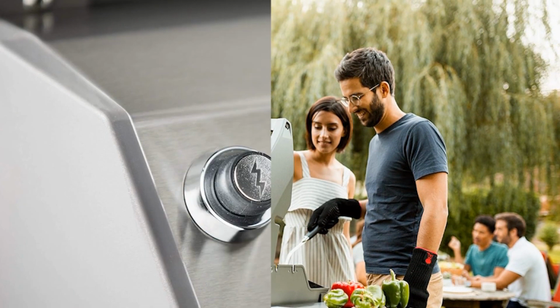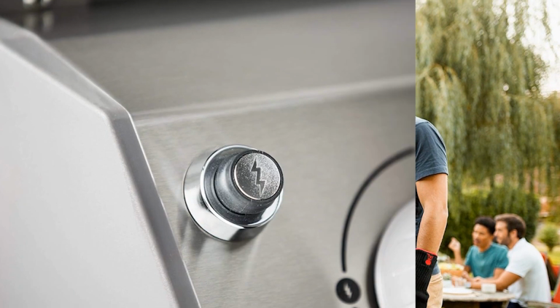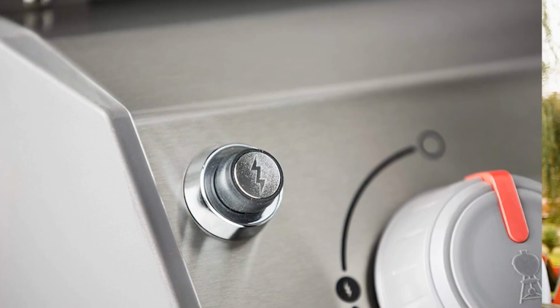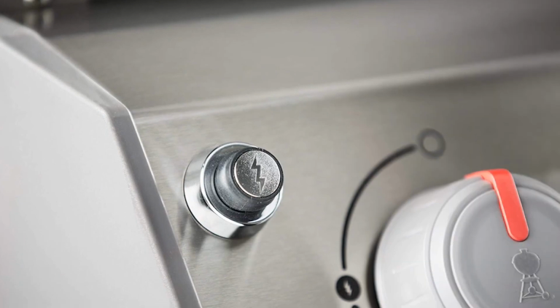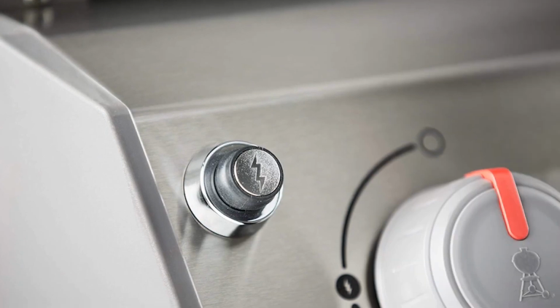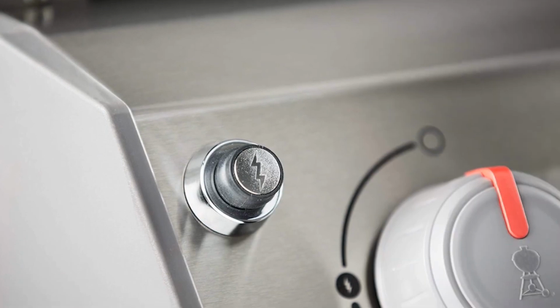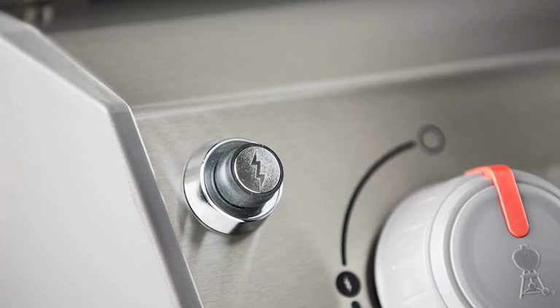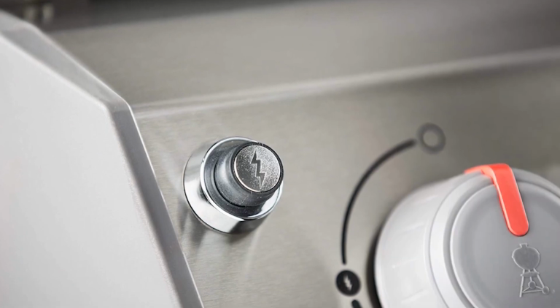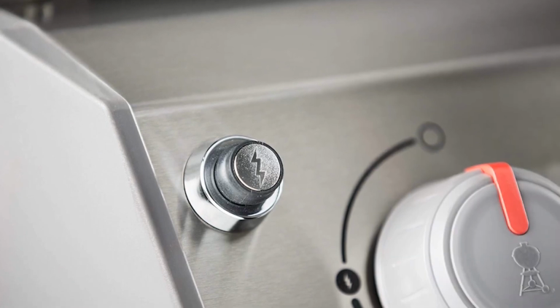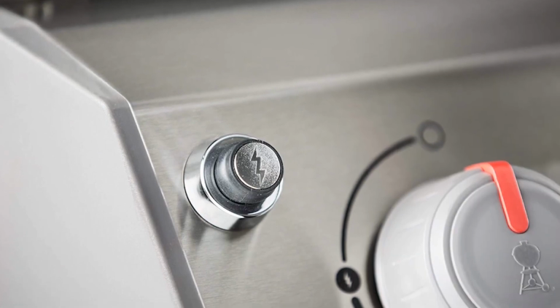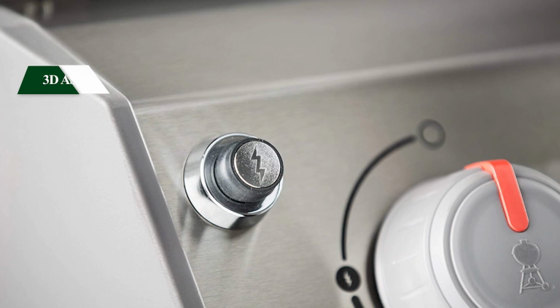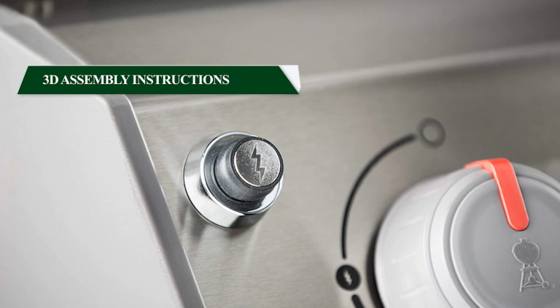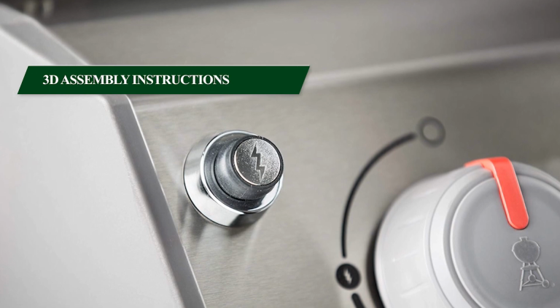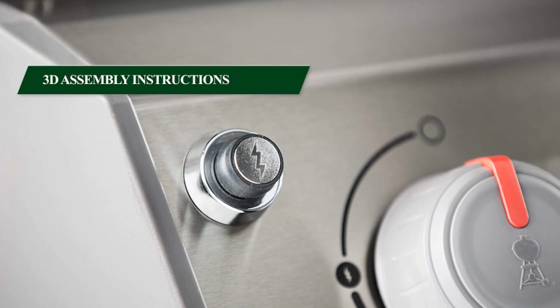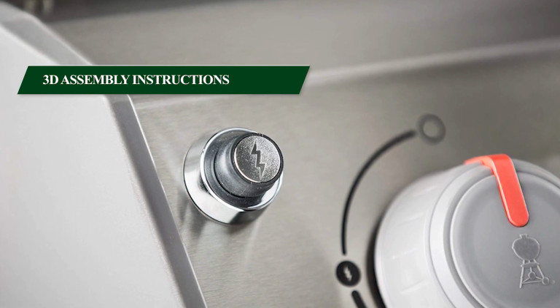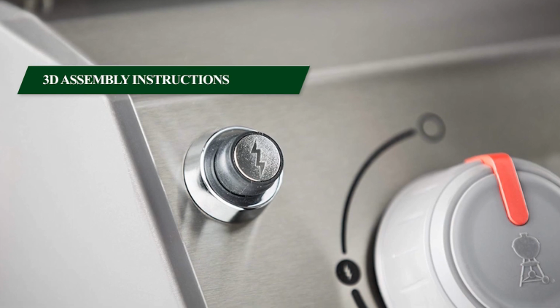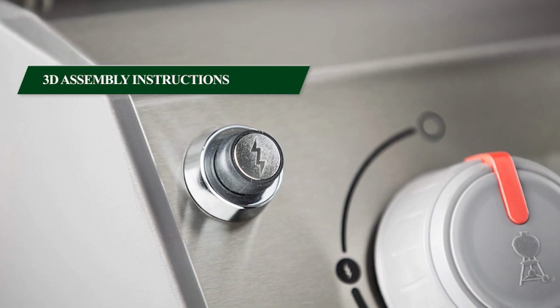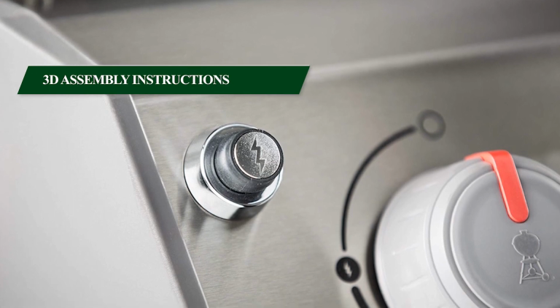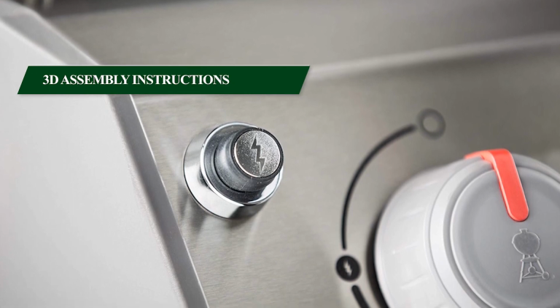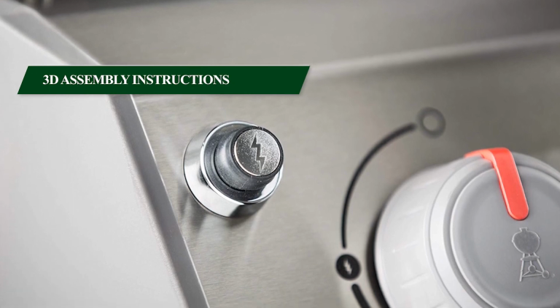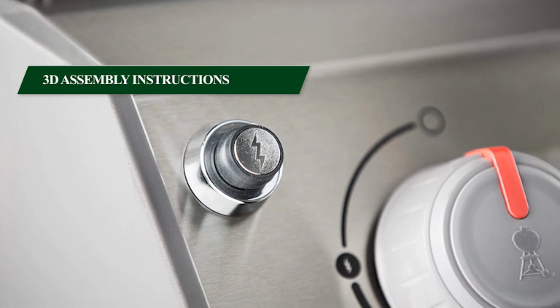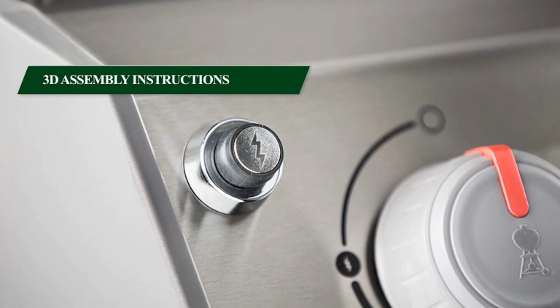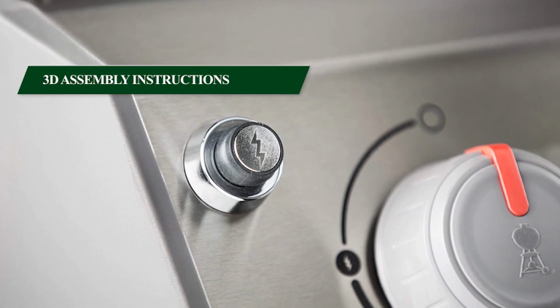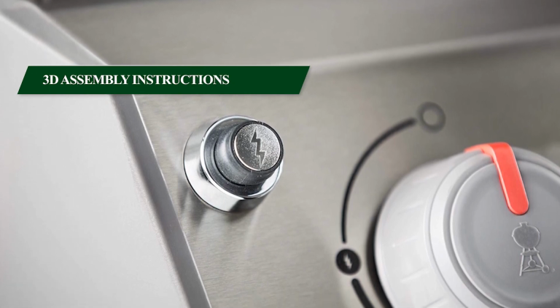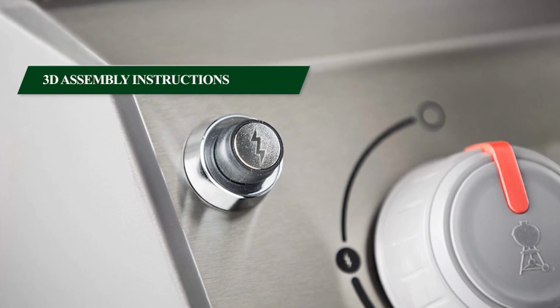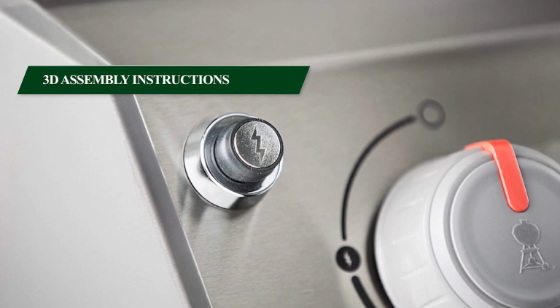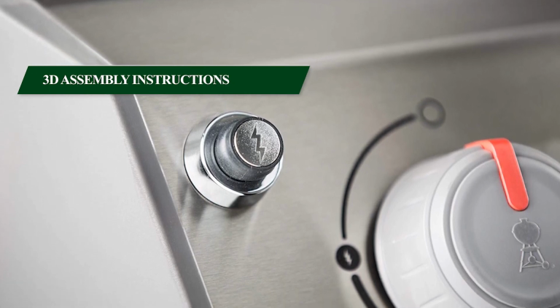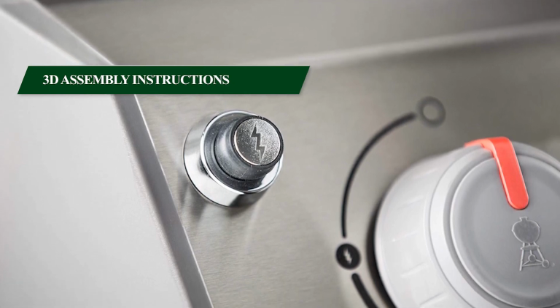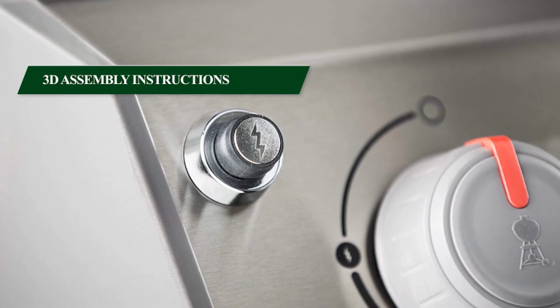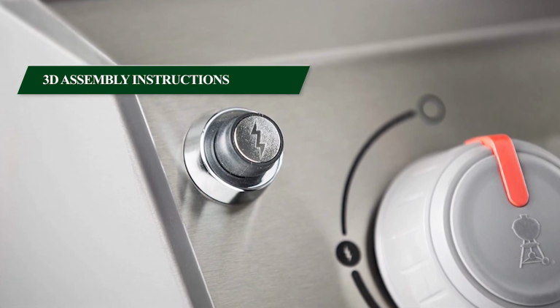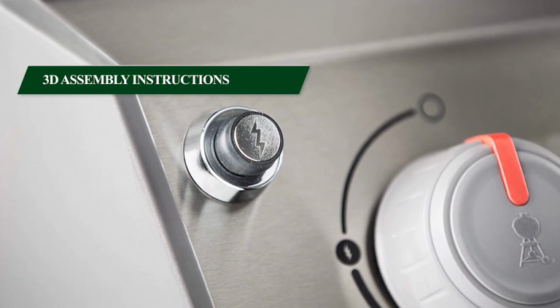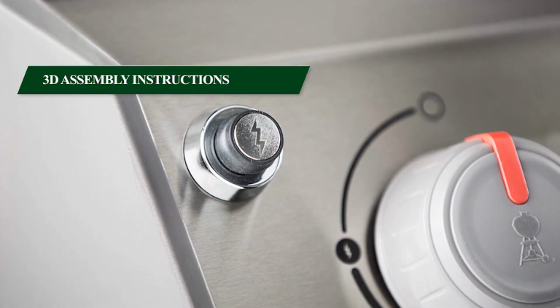For easy setup, the Weber Spirit 2E310 includes 3D interactive assembly instructions available through the free build app.